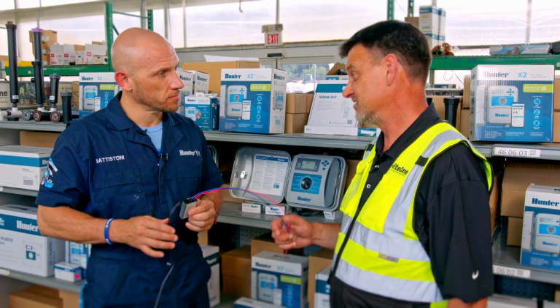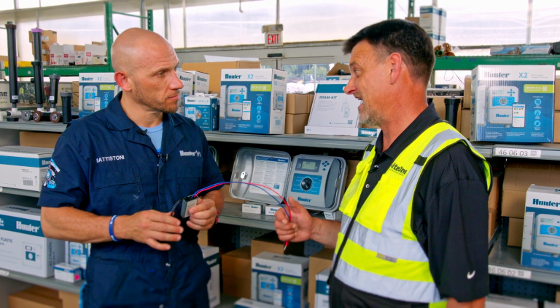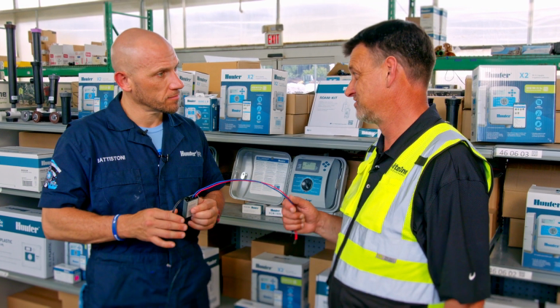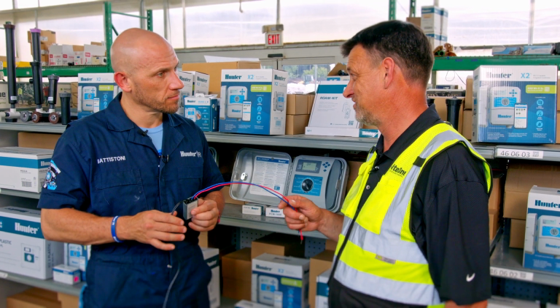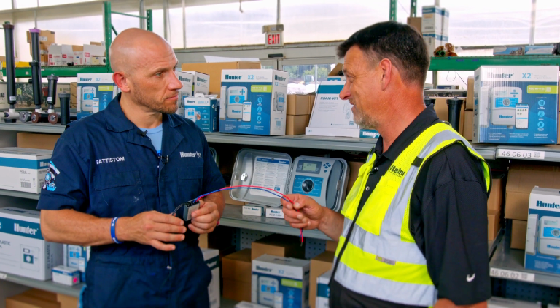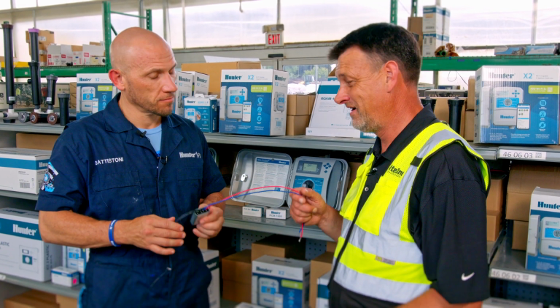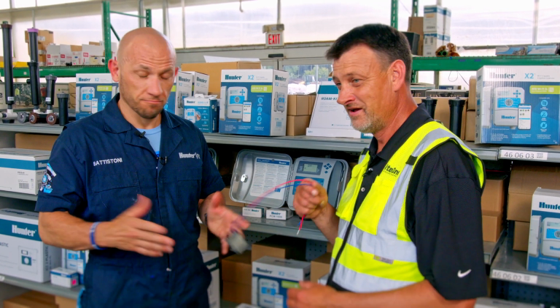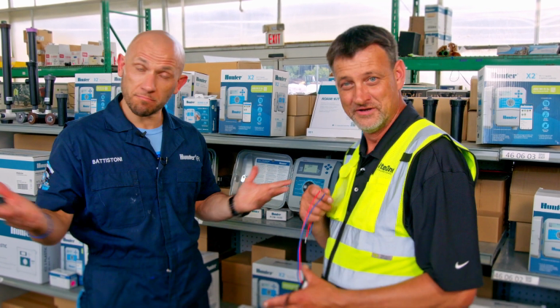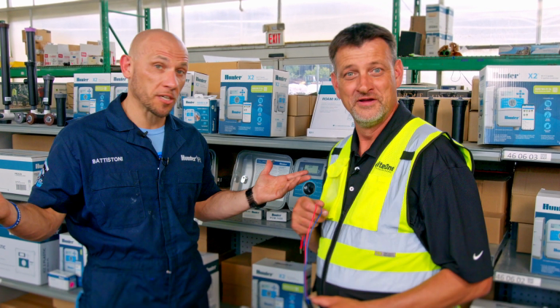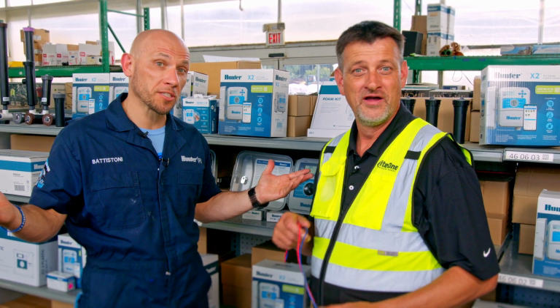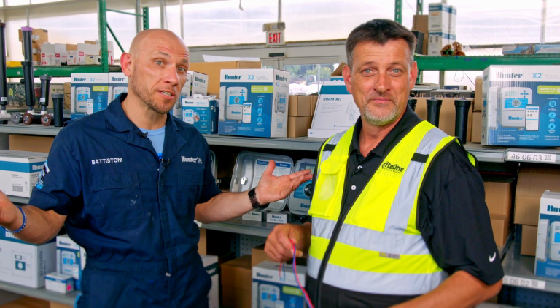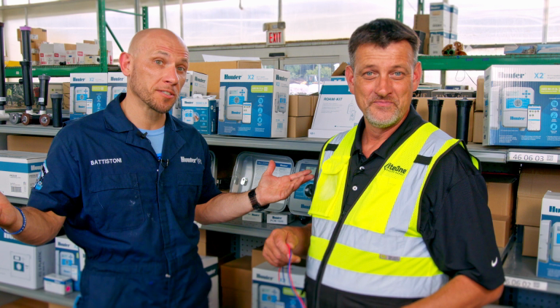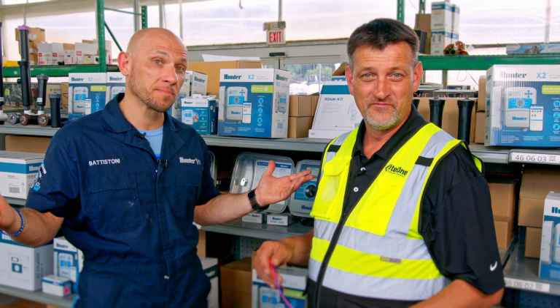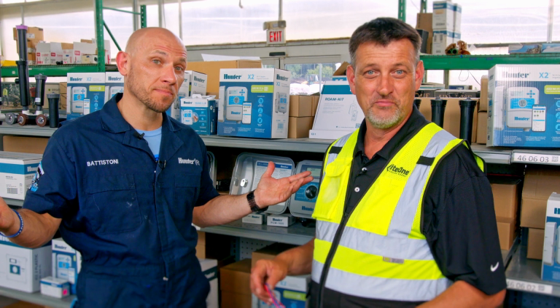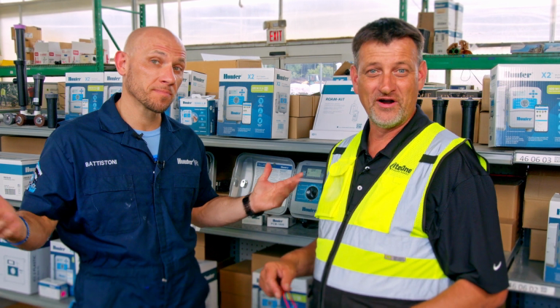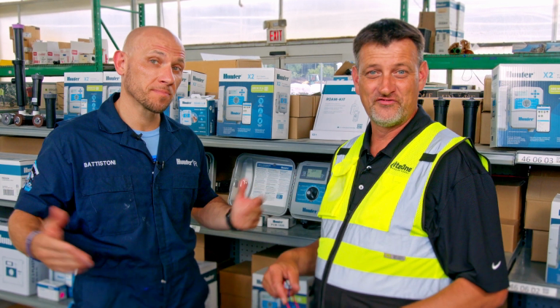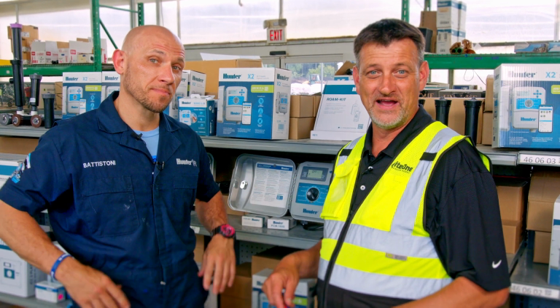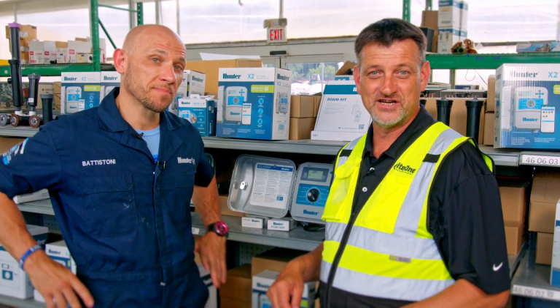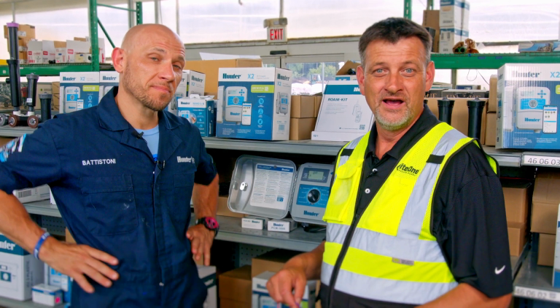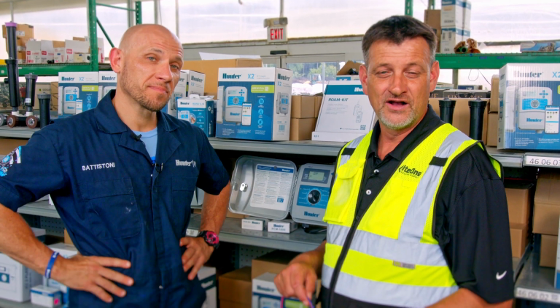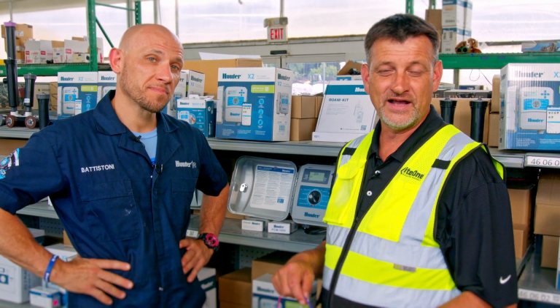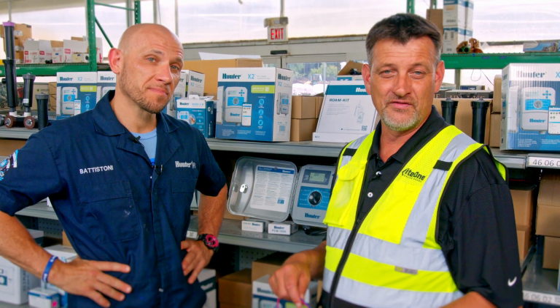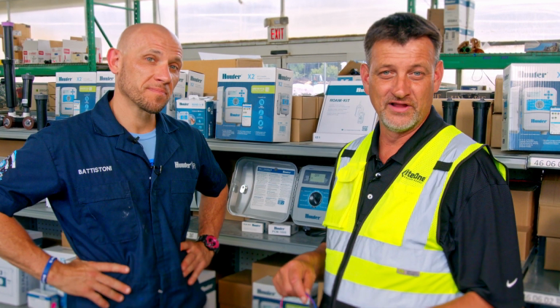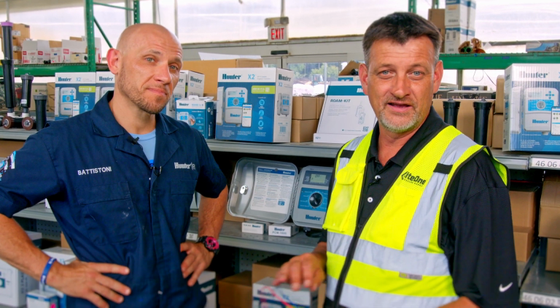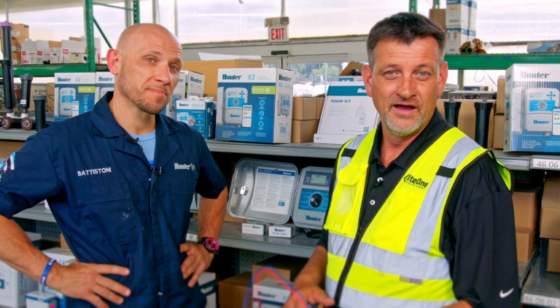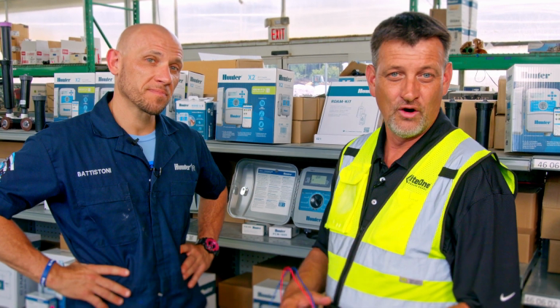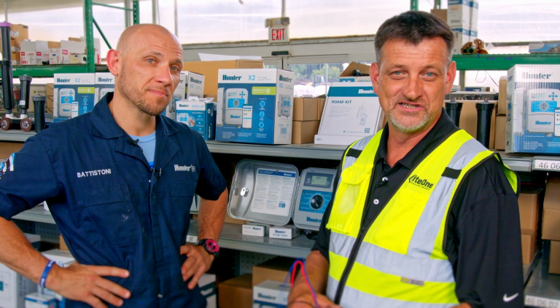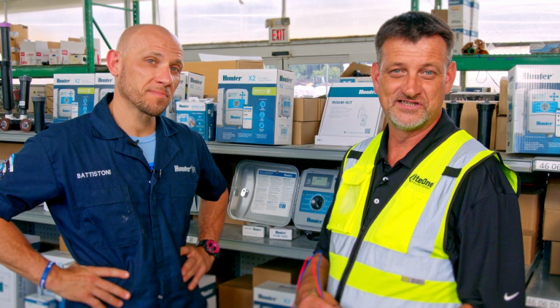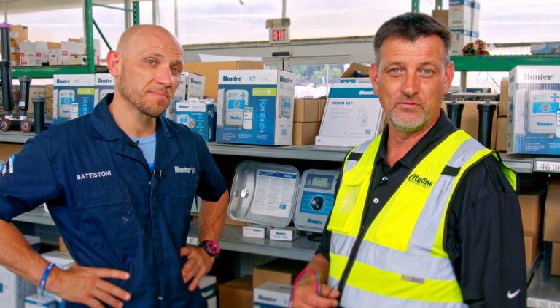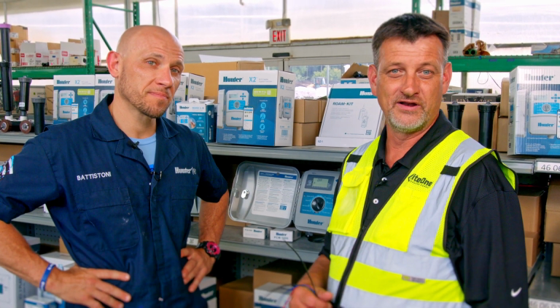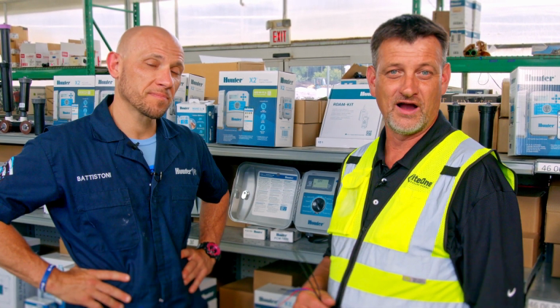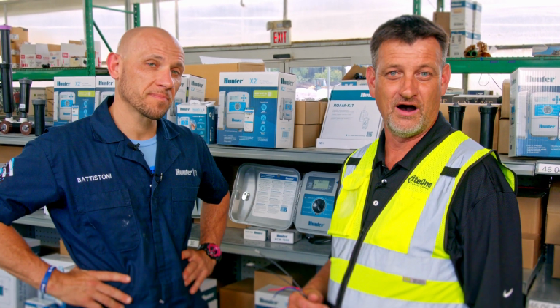Sounds easy to me. Because it is. For more information, click on the link or see SiteOne.com.